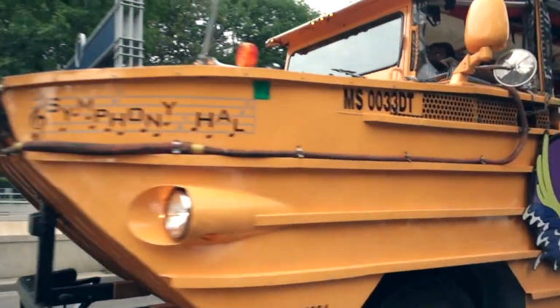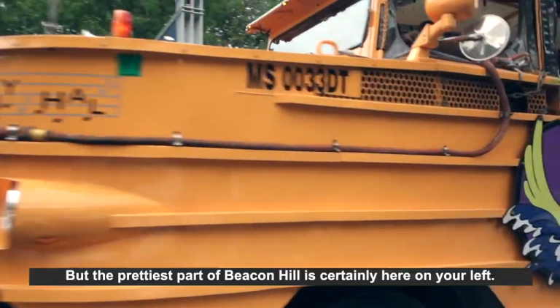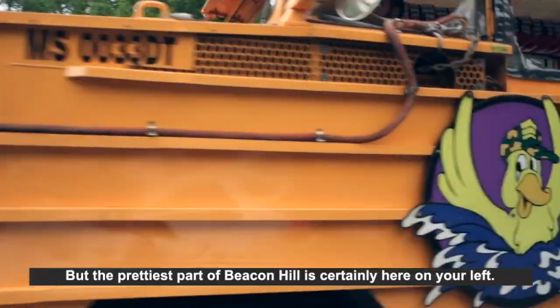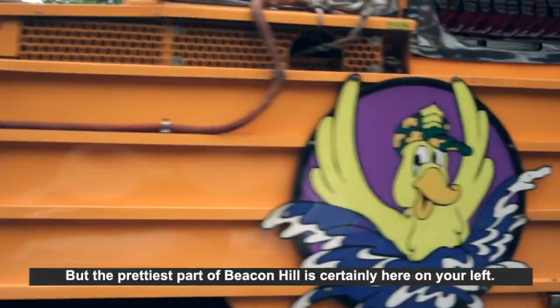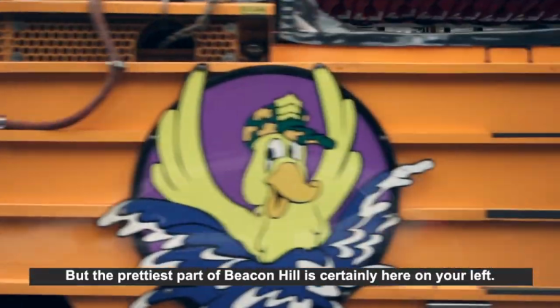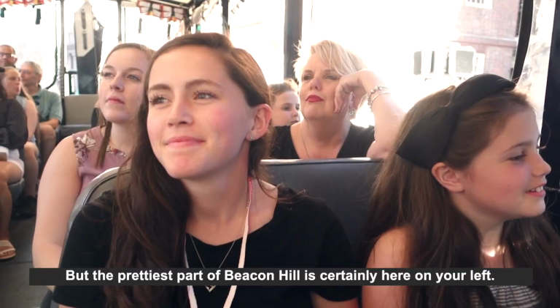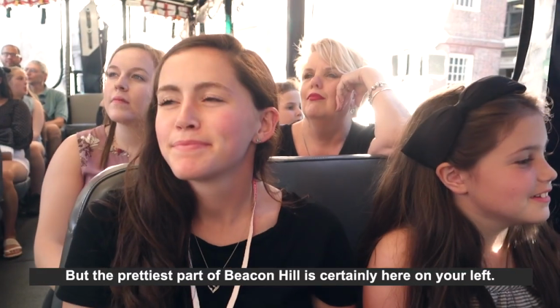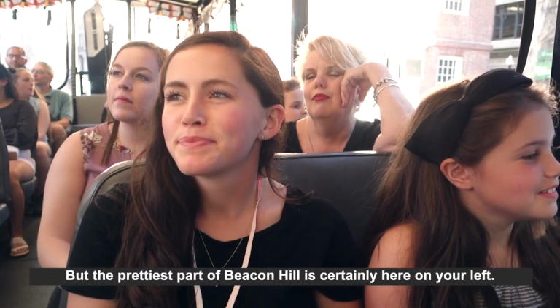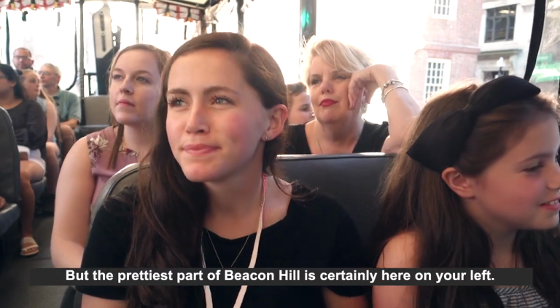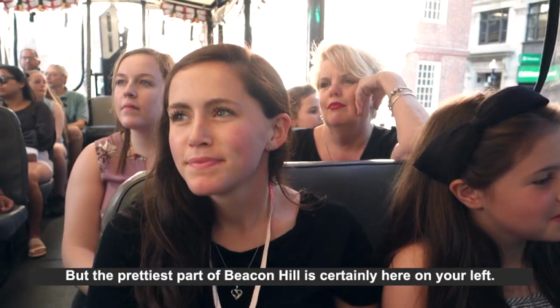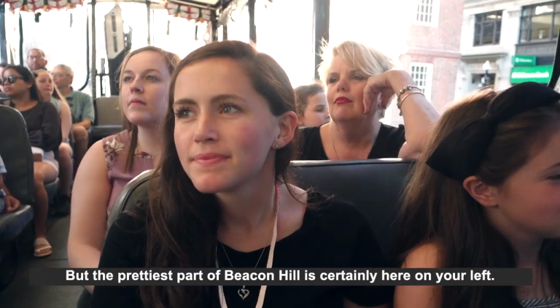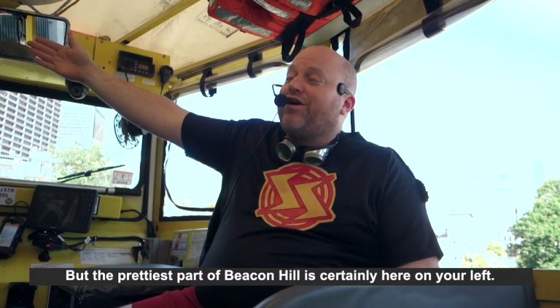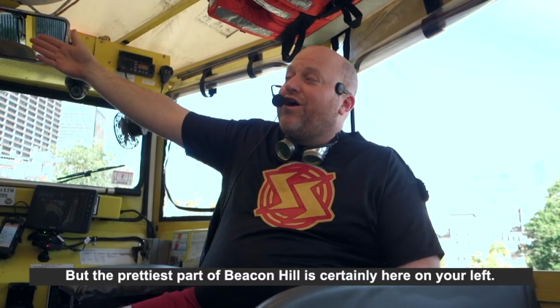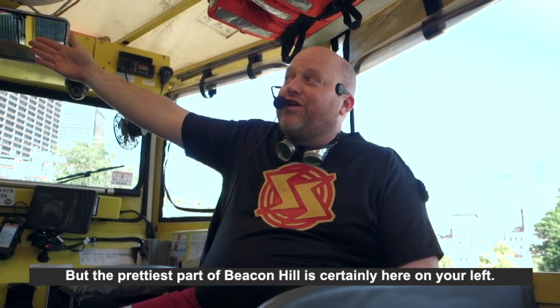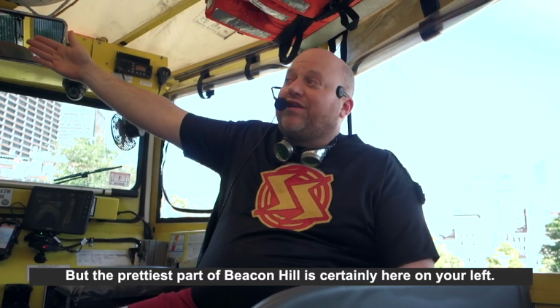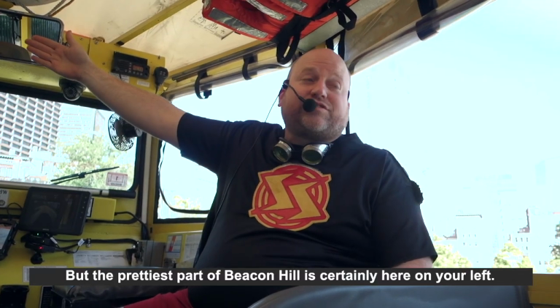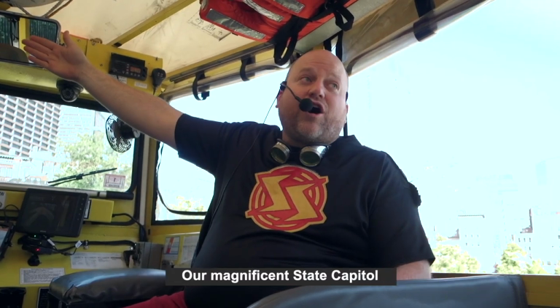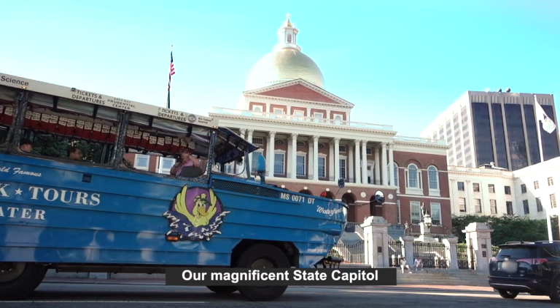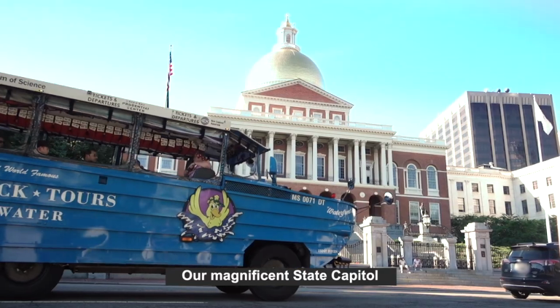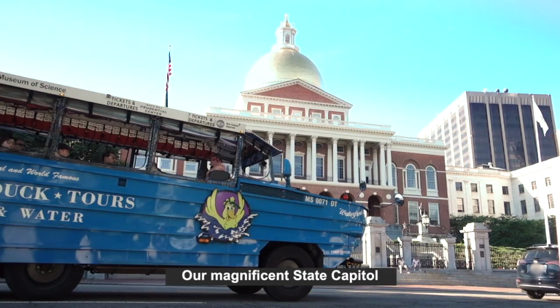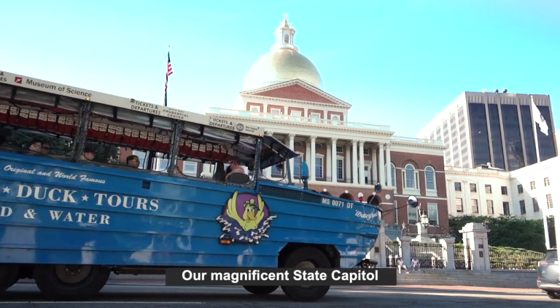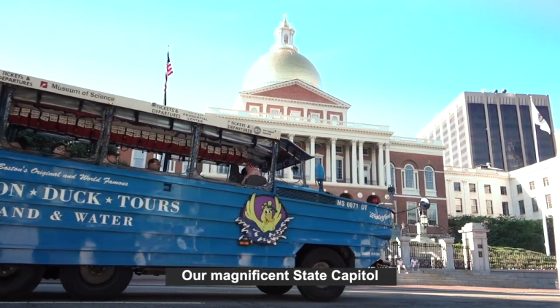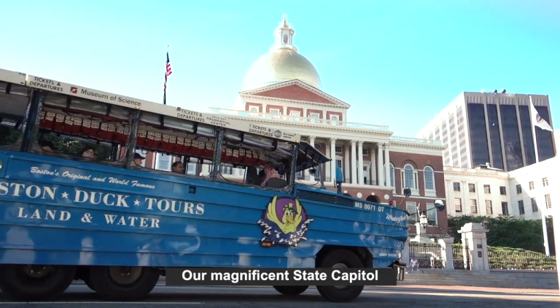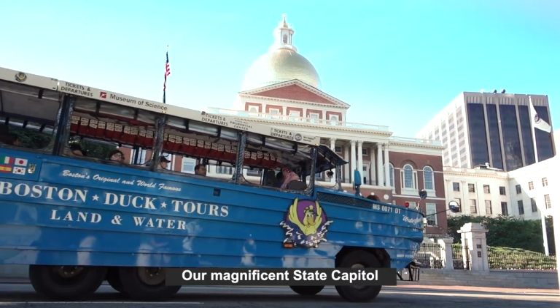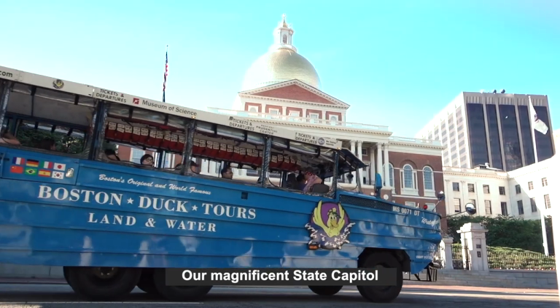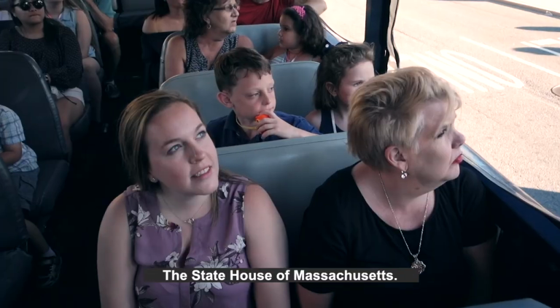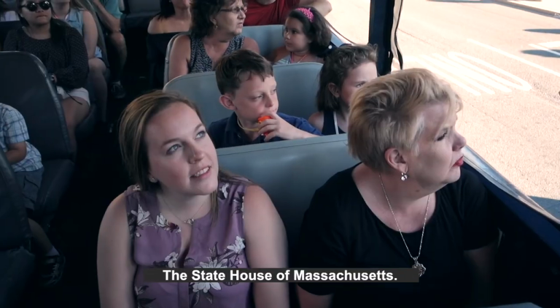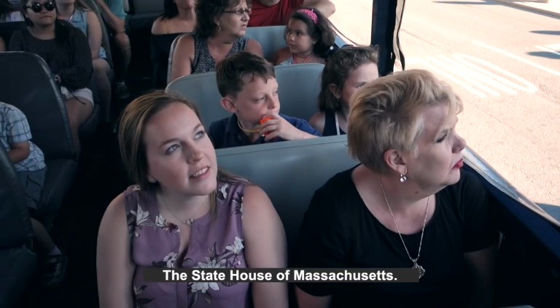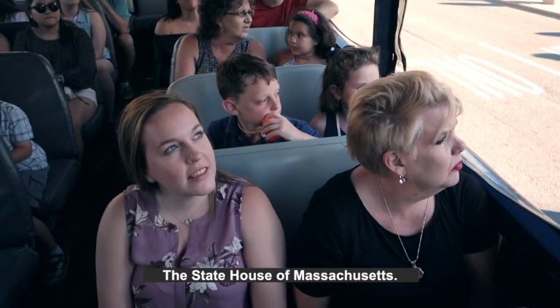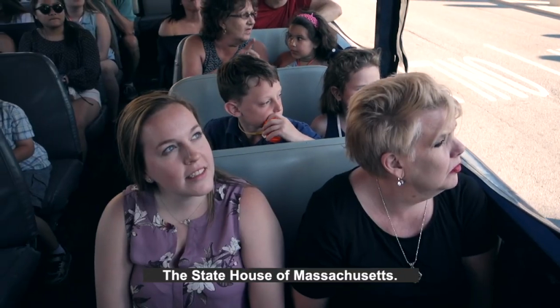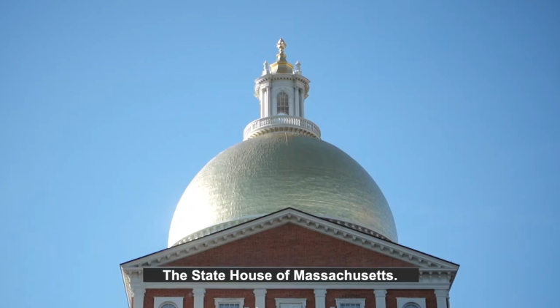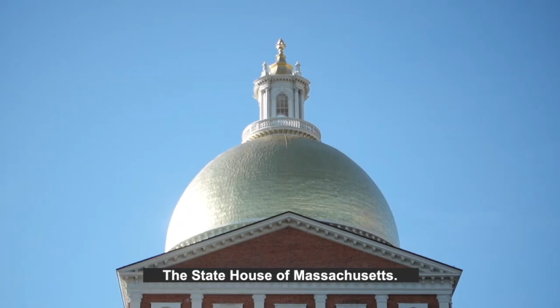But the prettiest part of Beacon Hill is certainly here on your left — our magnificent state capital, the State House of Massachusetts.